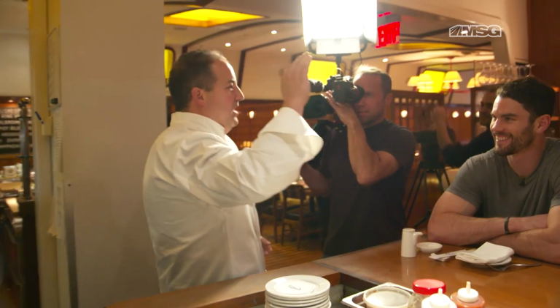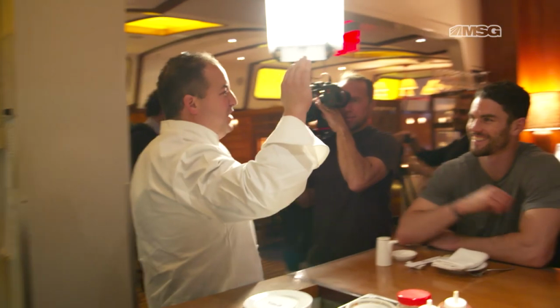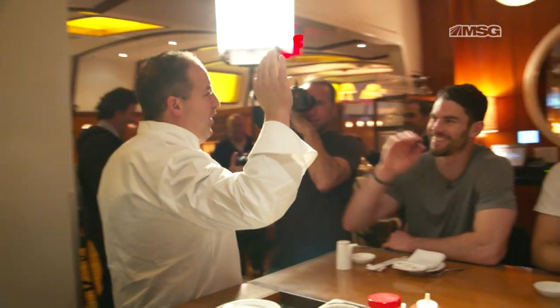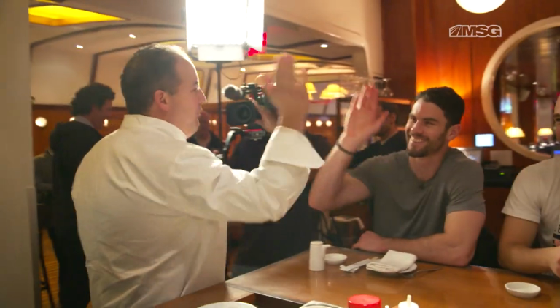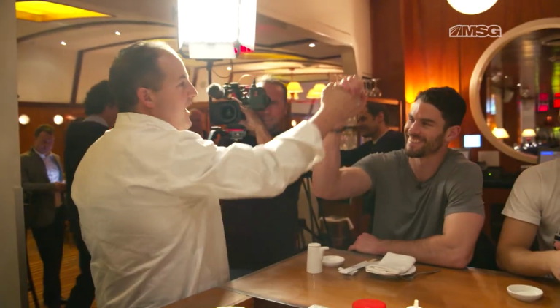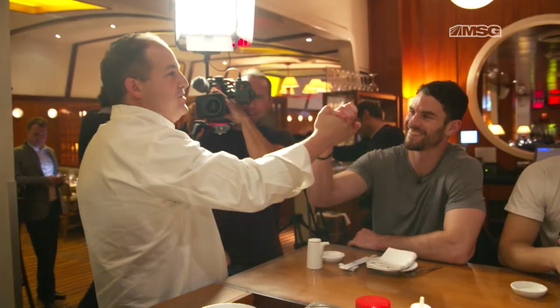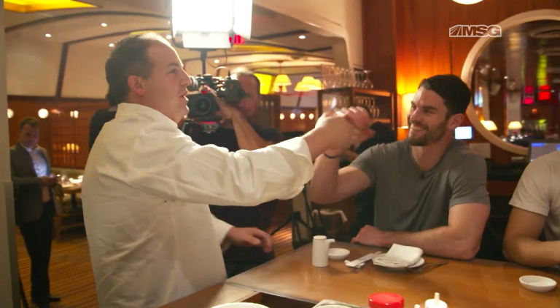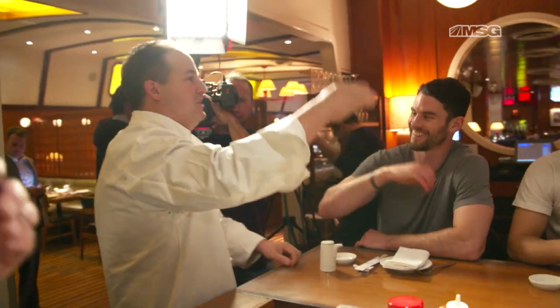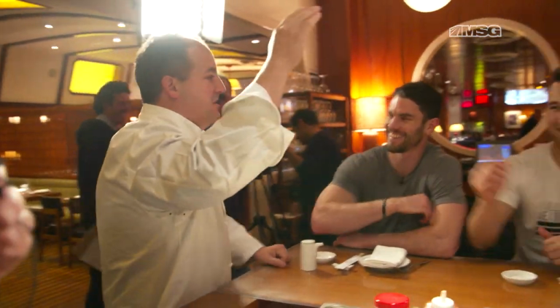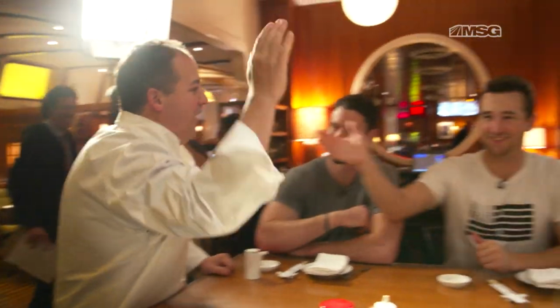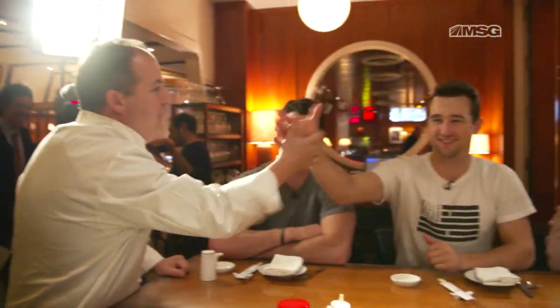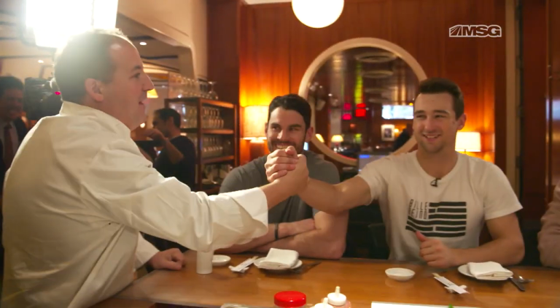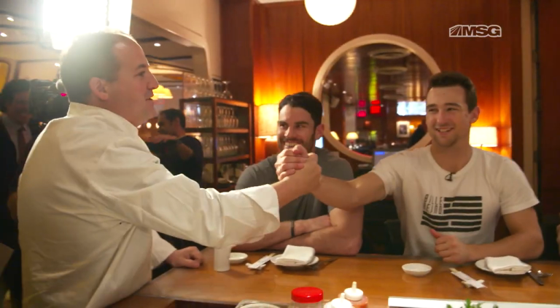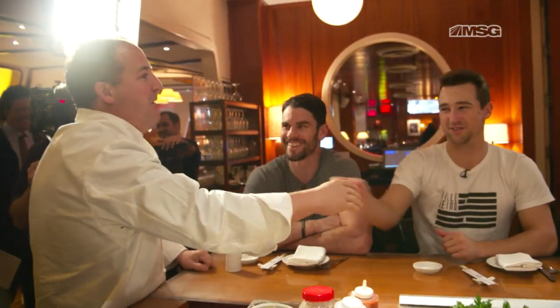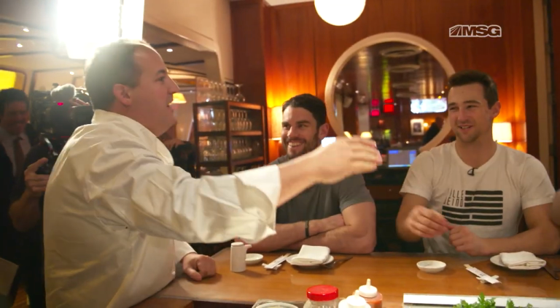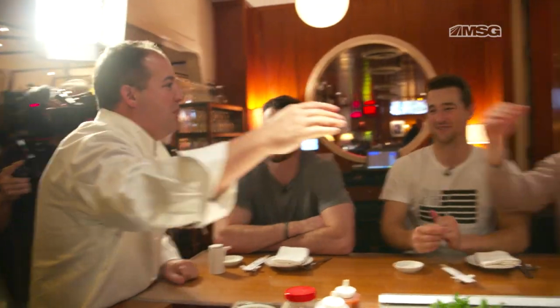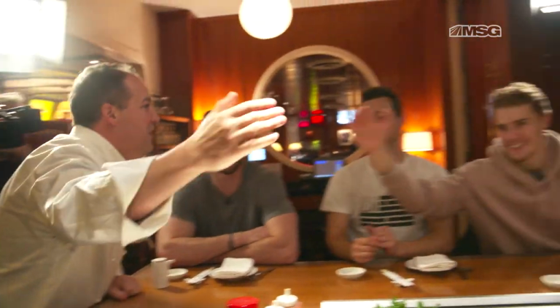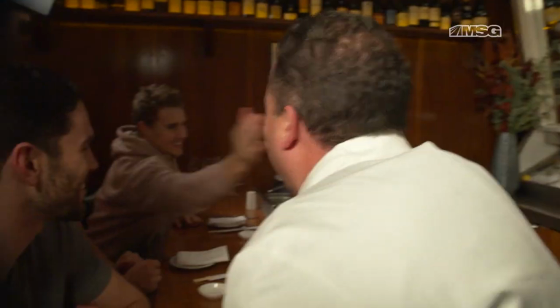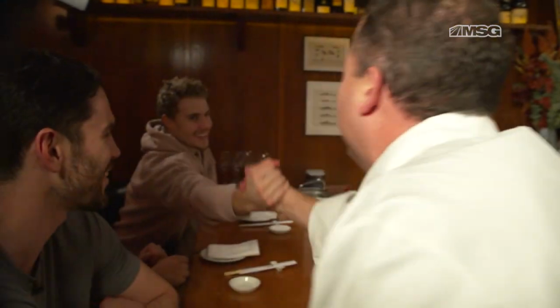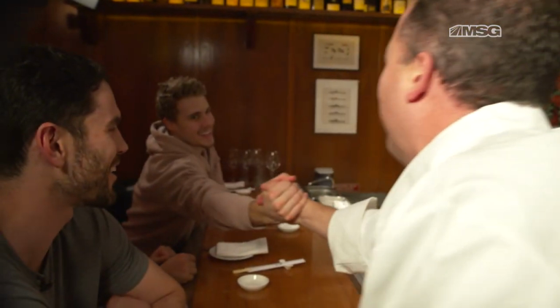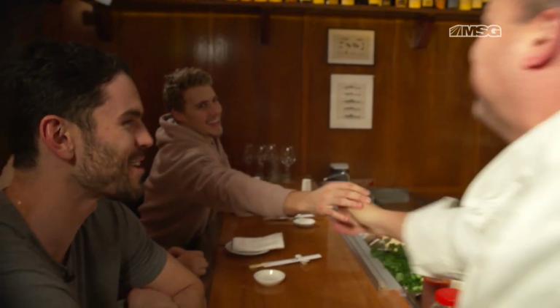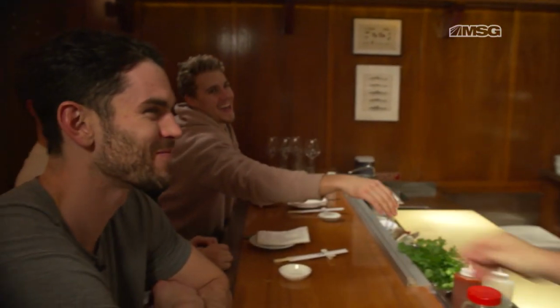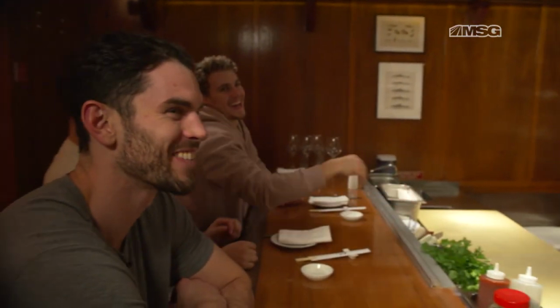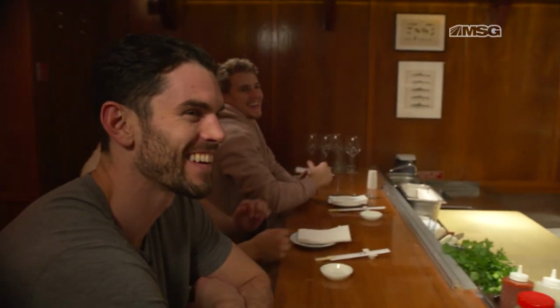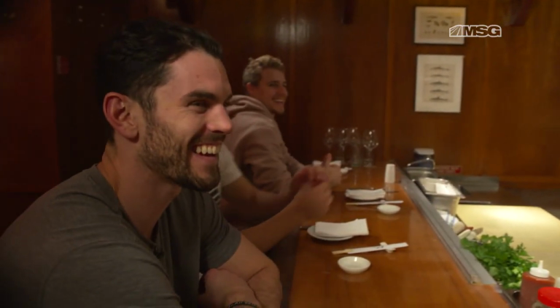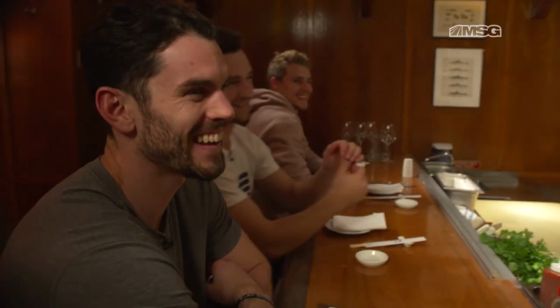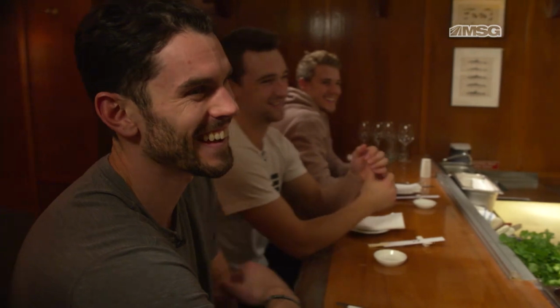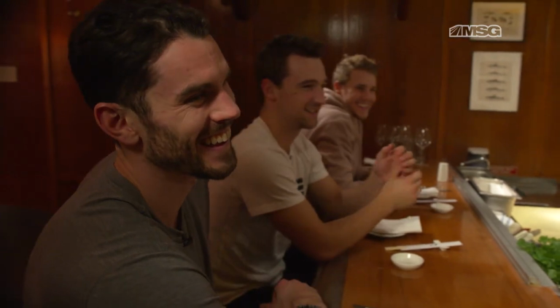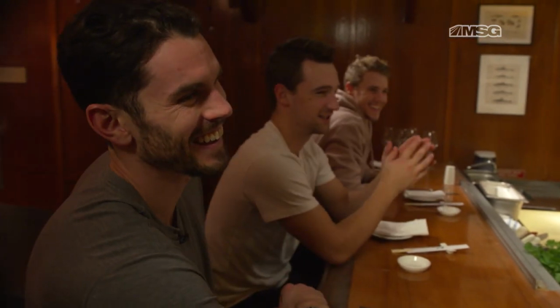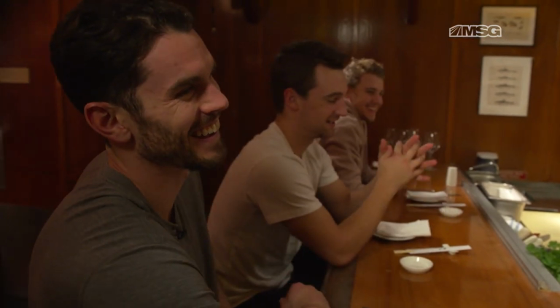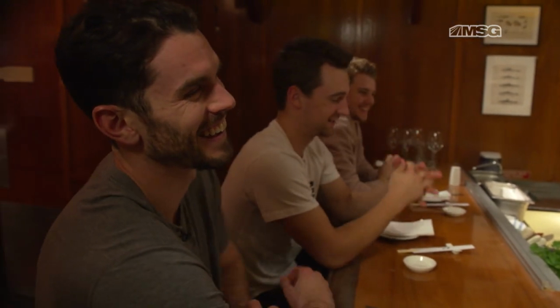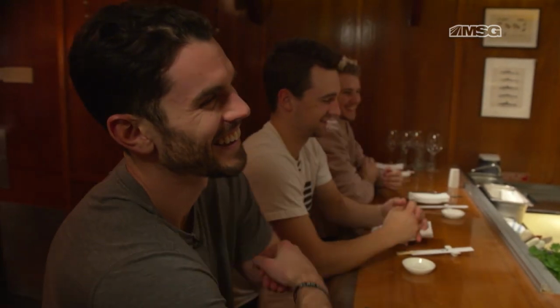Let's go, Rangers! Let's go, fellas, come on! You gotta be a little more excited than this when you take the ice! Let's go!